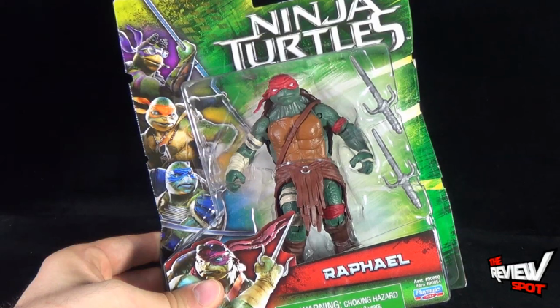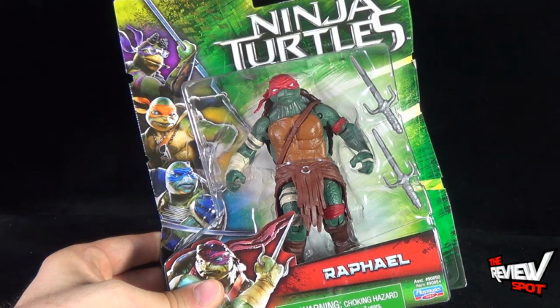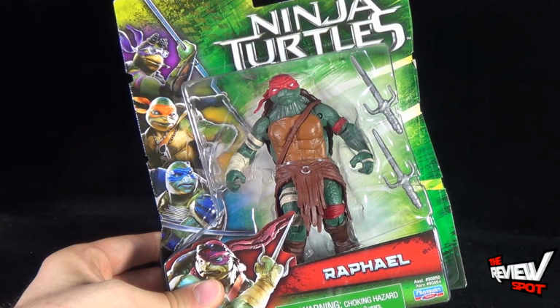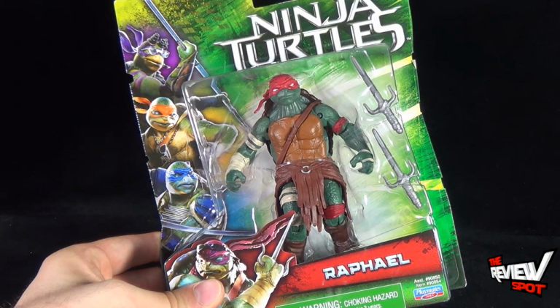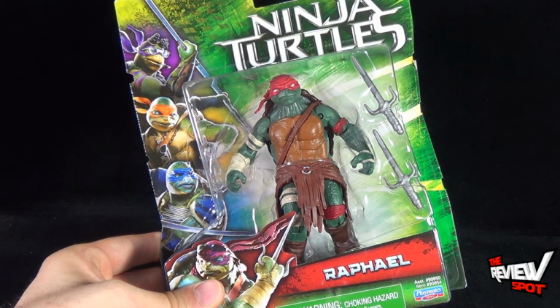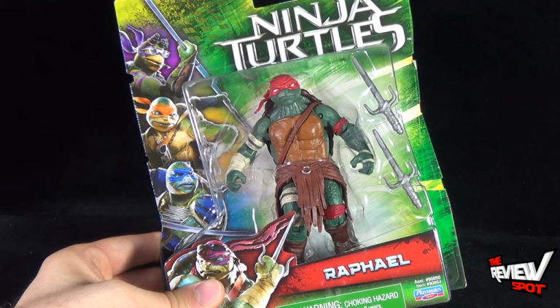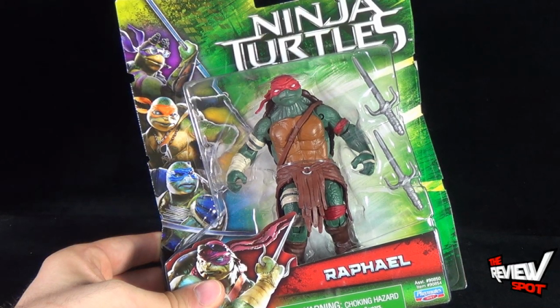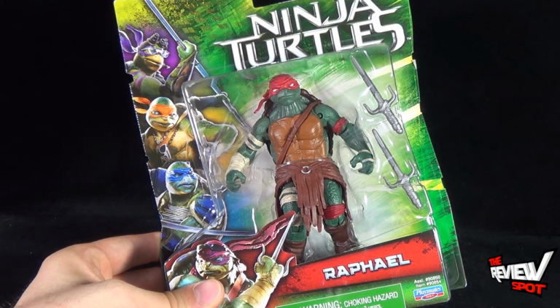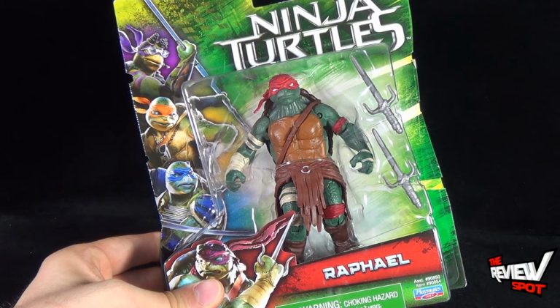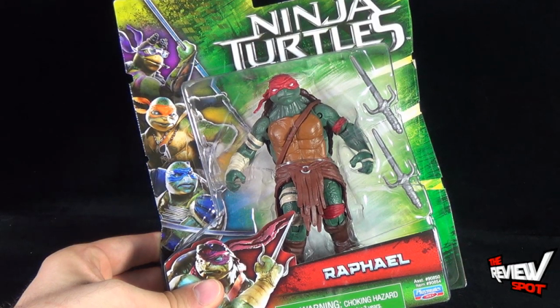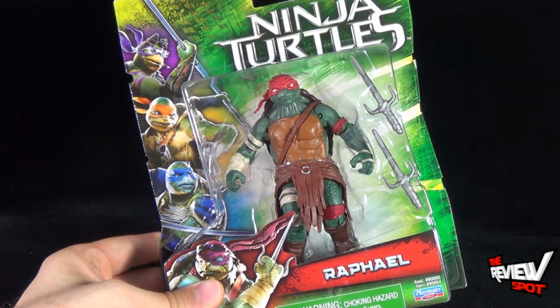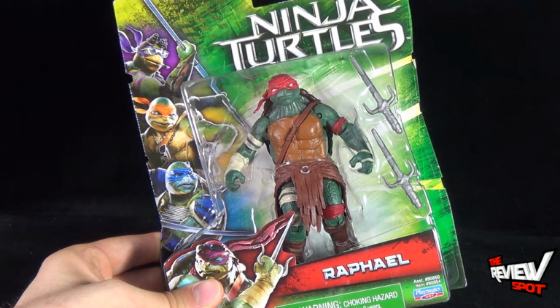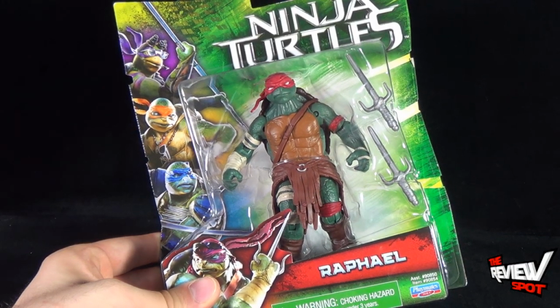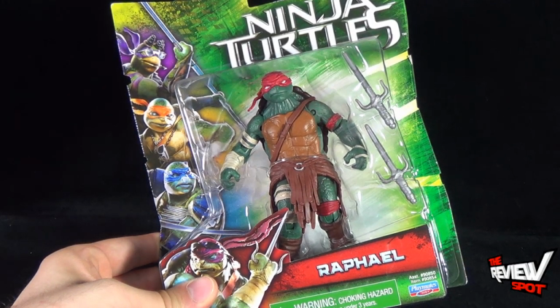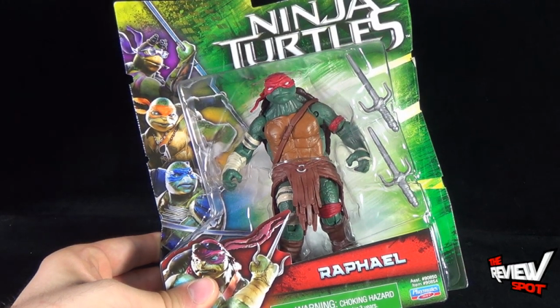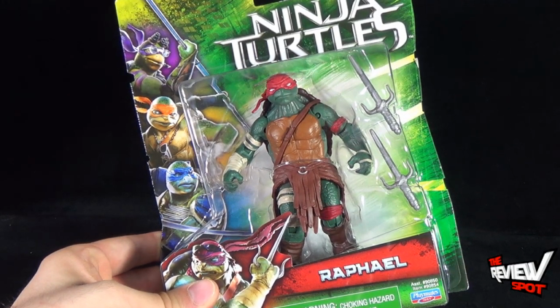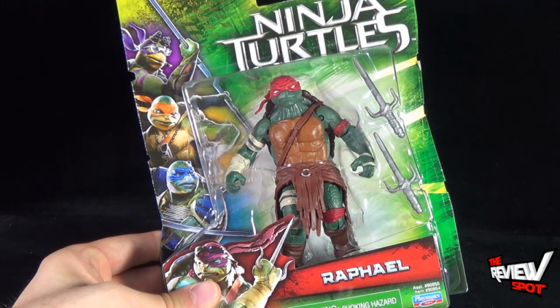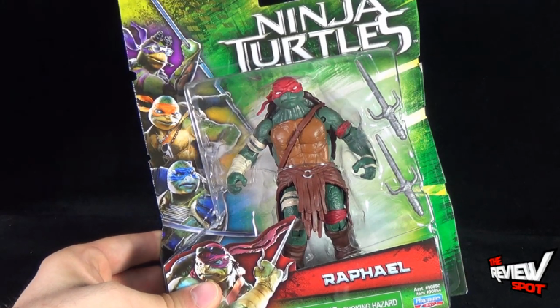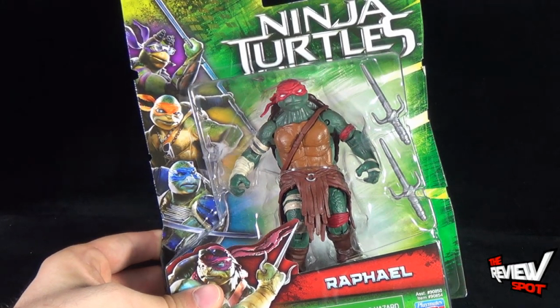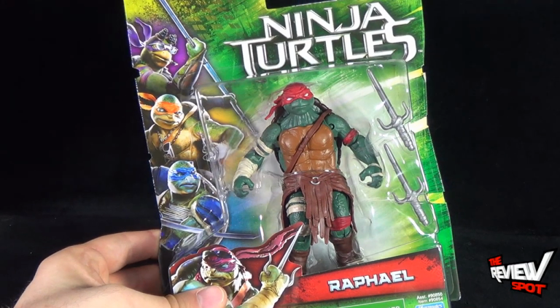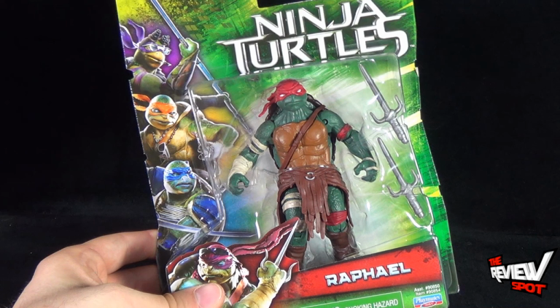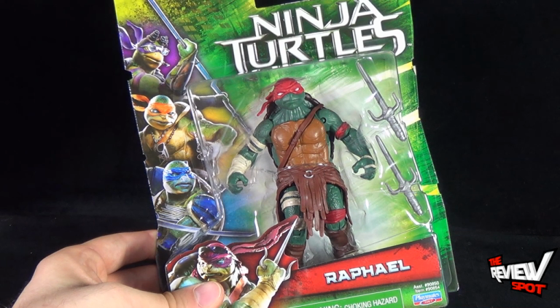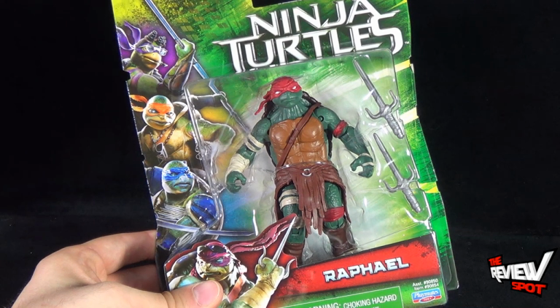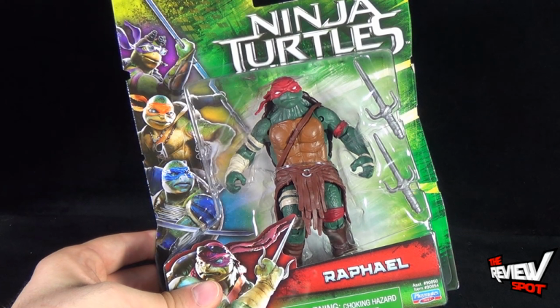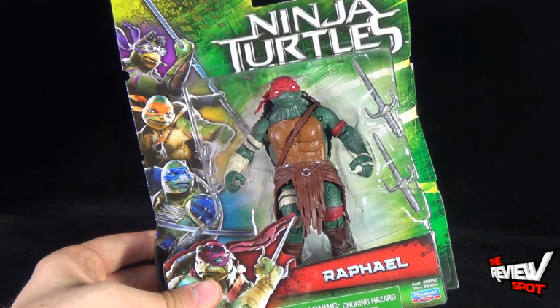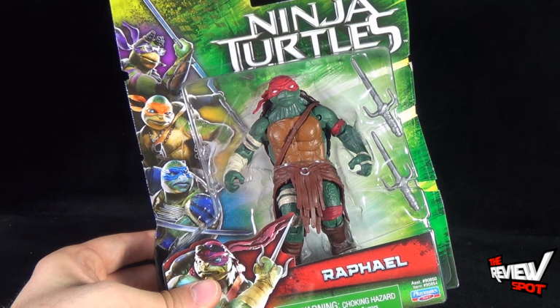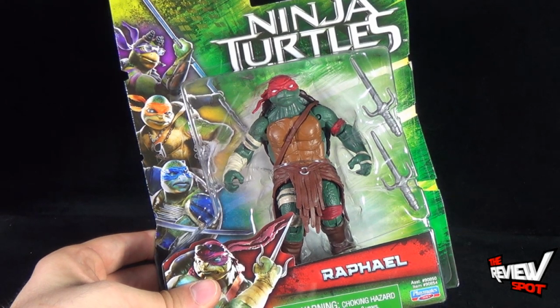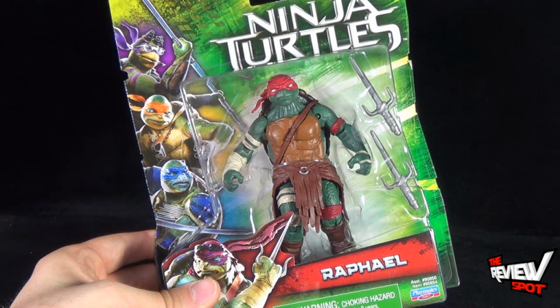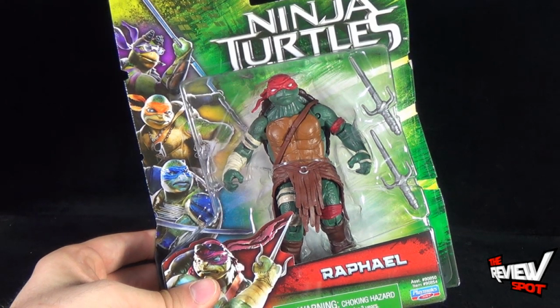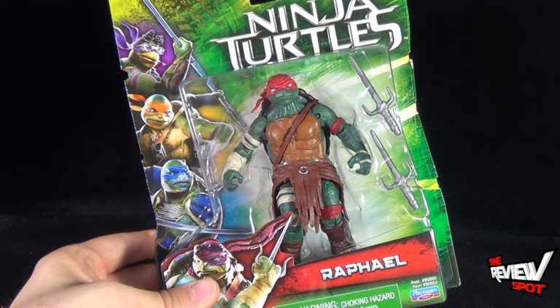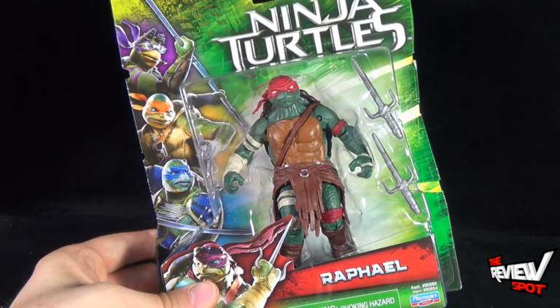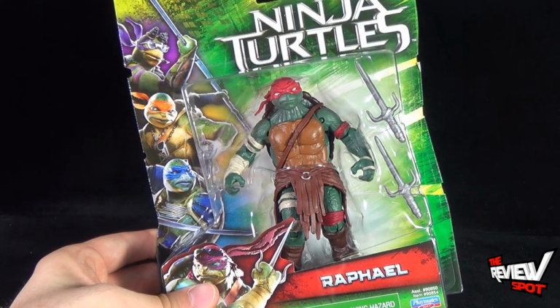Warning: choking hazard, small parts, not for children under three years of age. Raphael, as with every other version of Raphael, does come with a pair of sais.